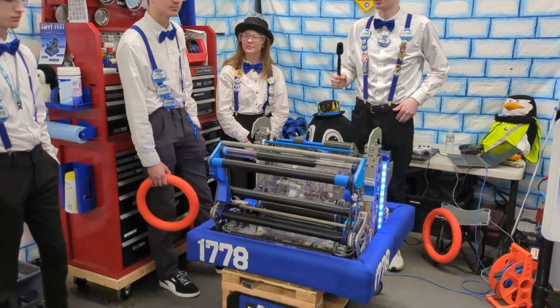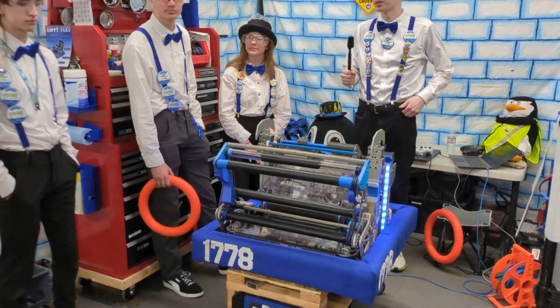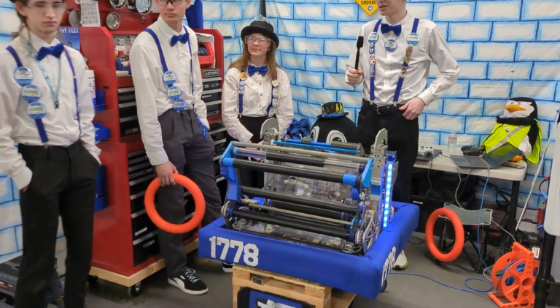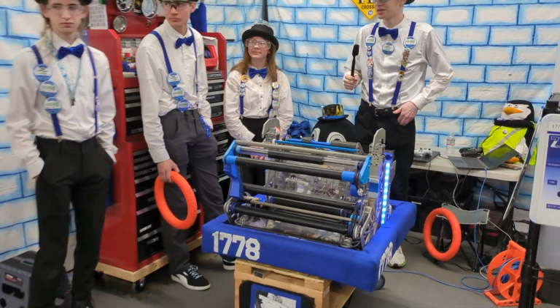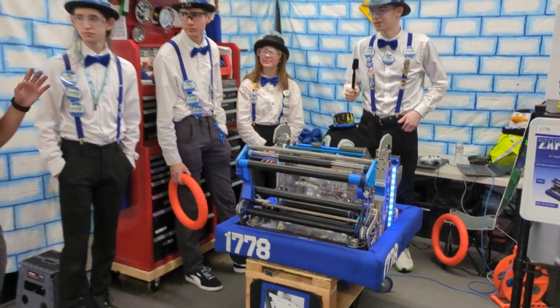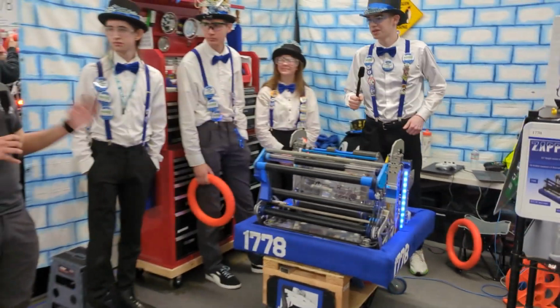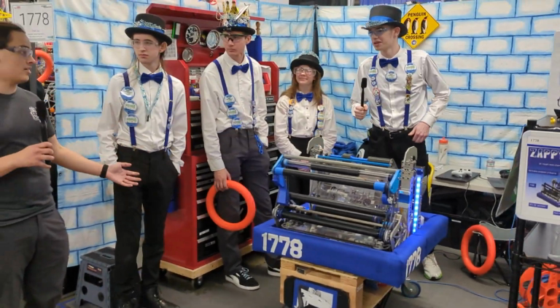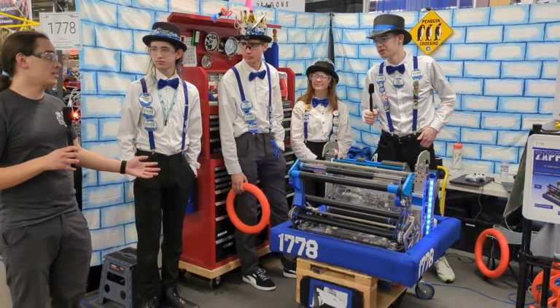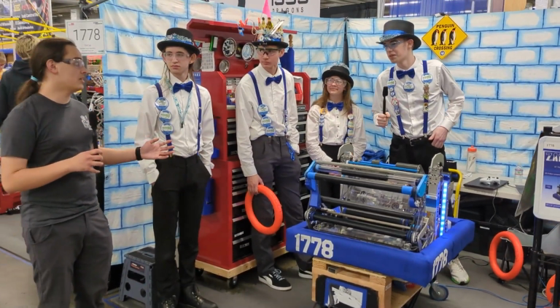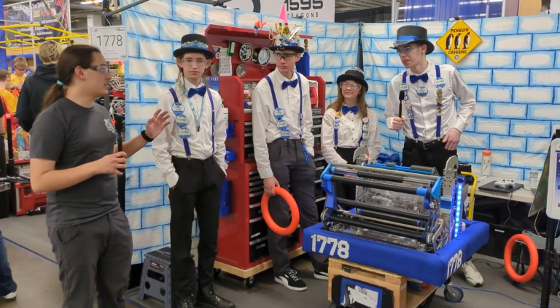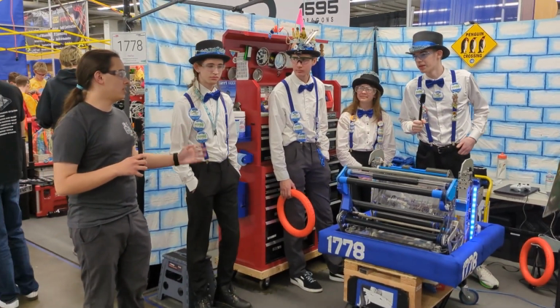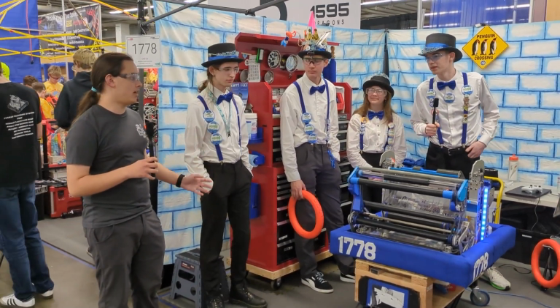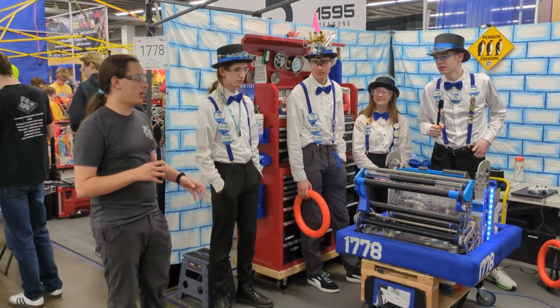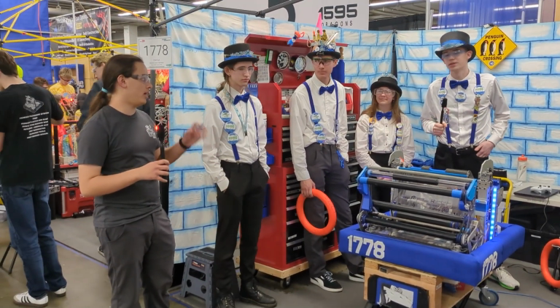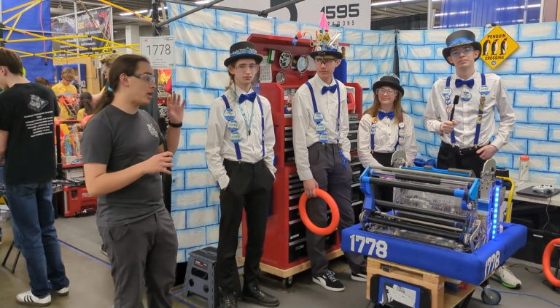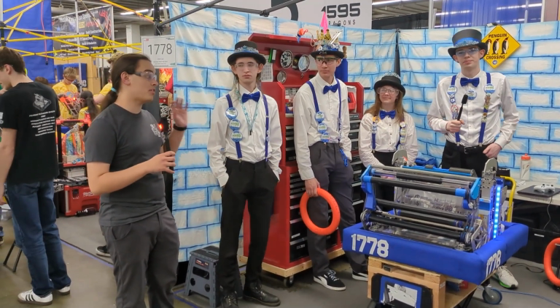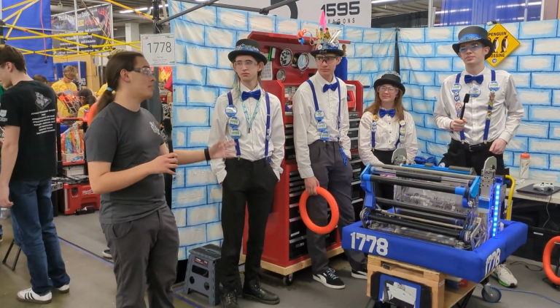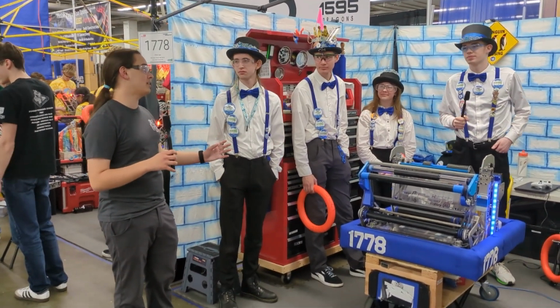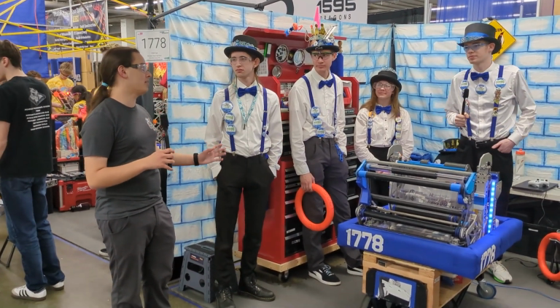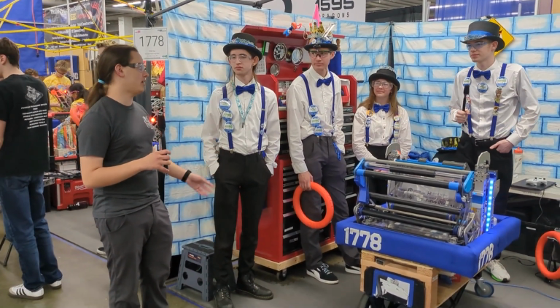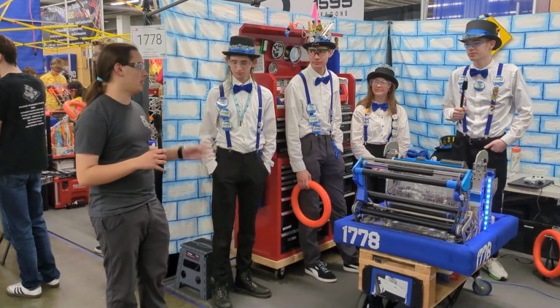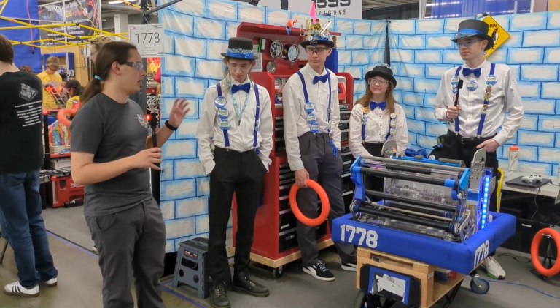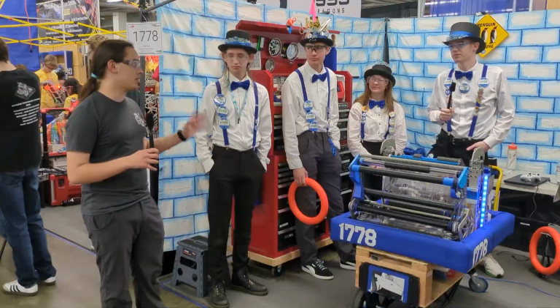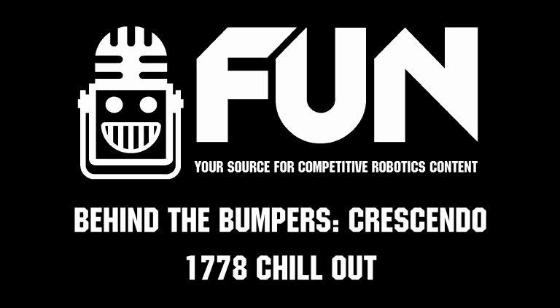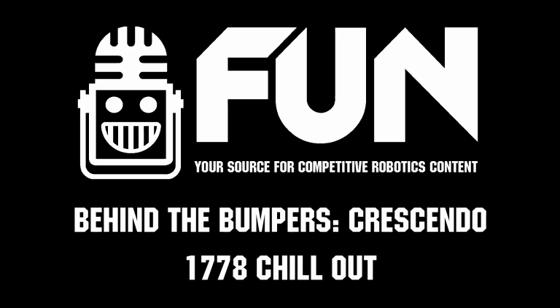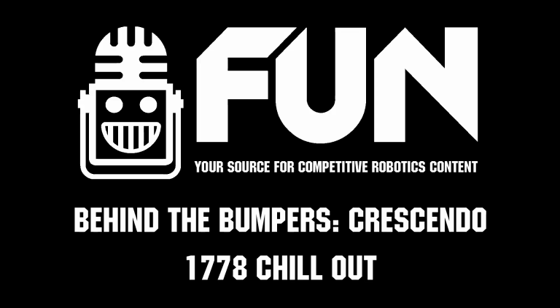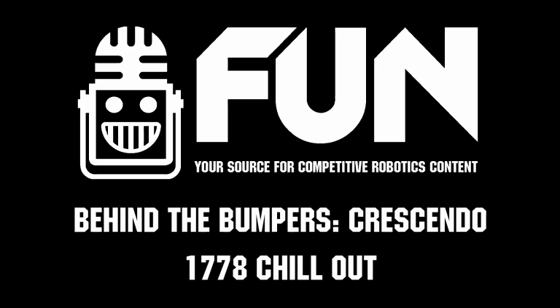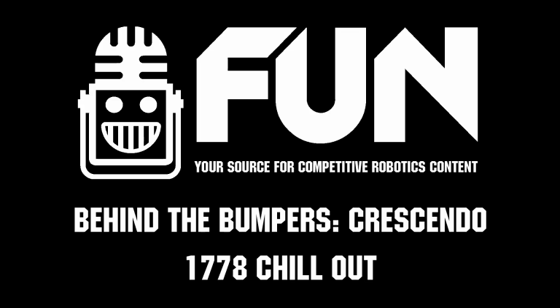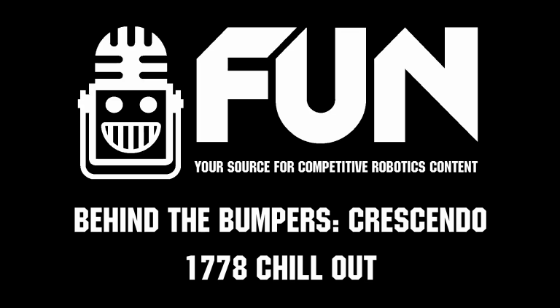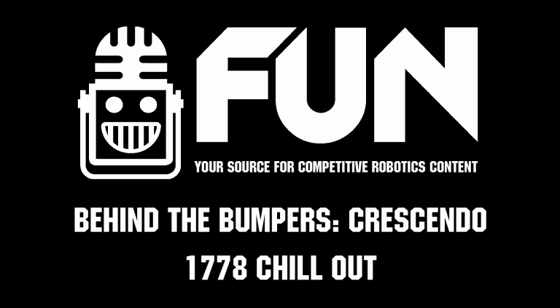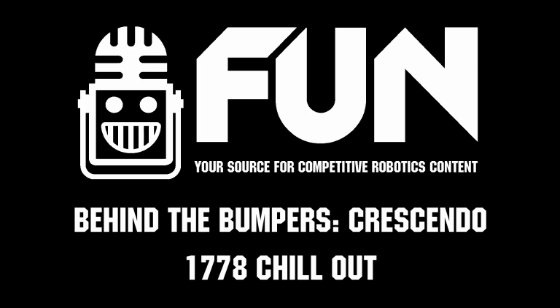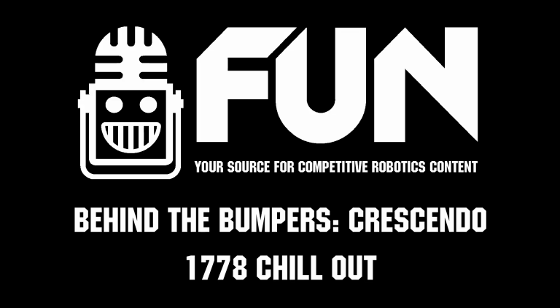Thank you, Team 1778 Chill Out. I hope you have an amazing event. Best of luck.